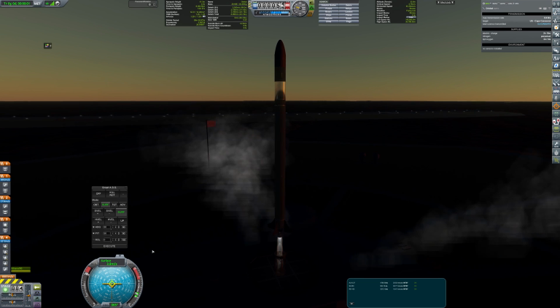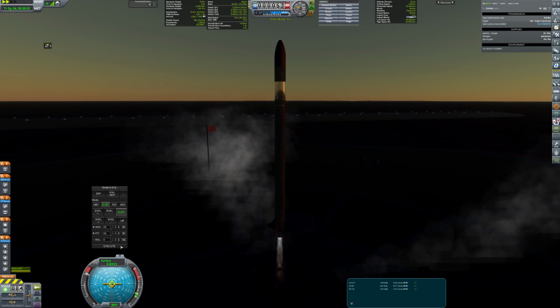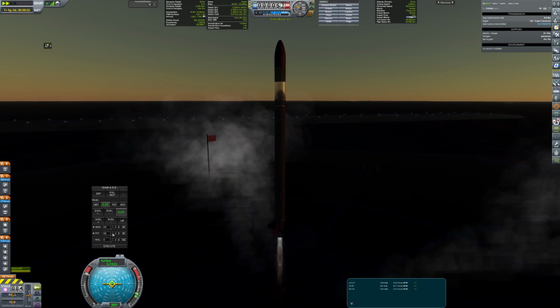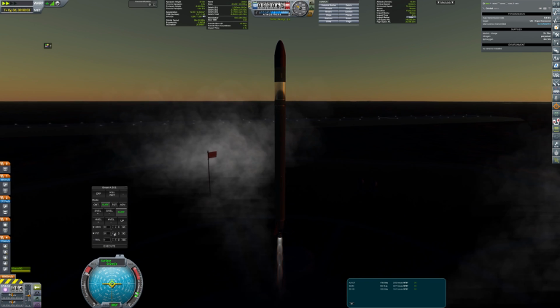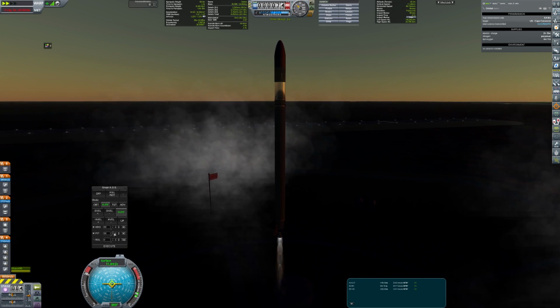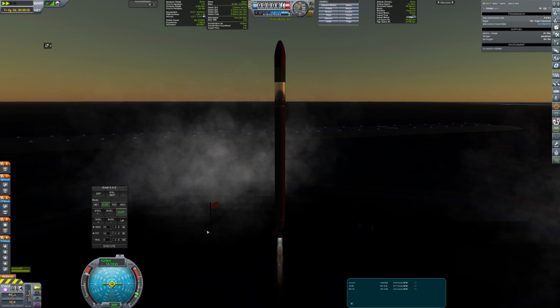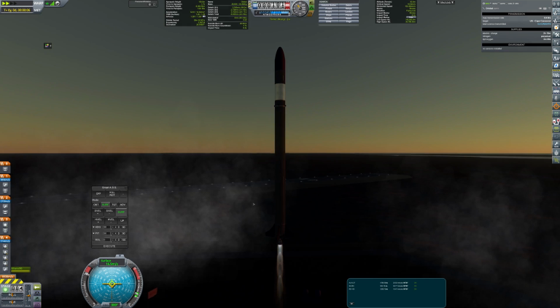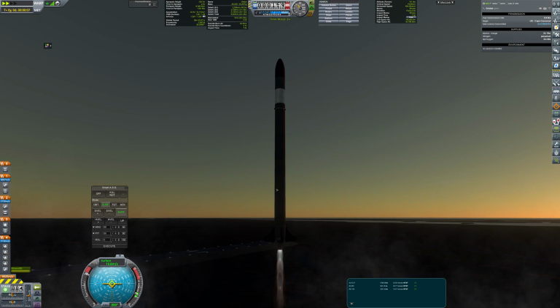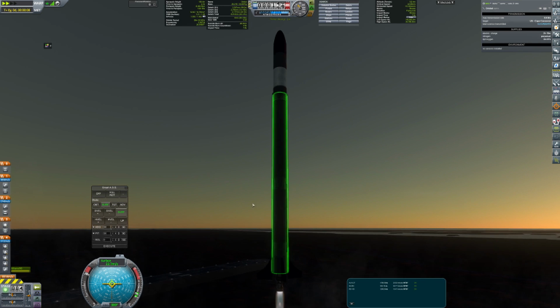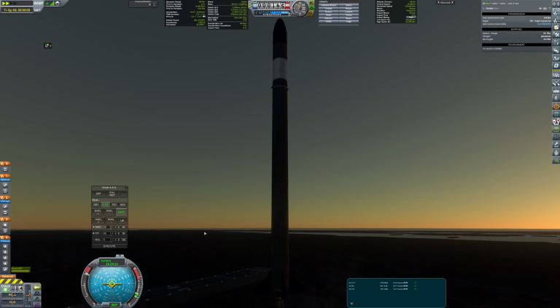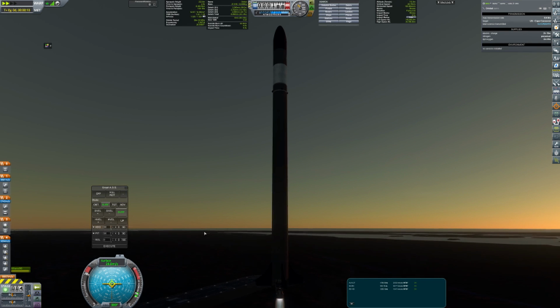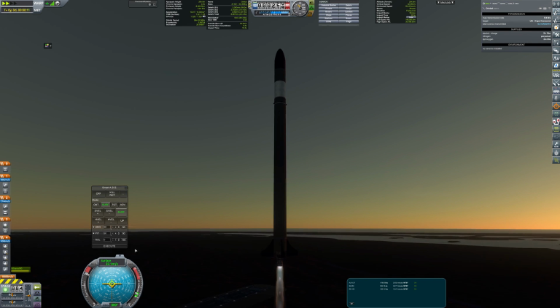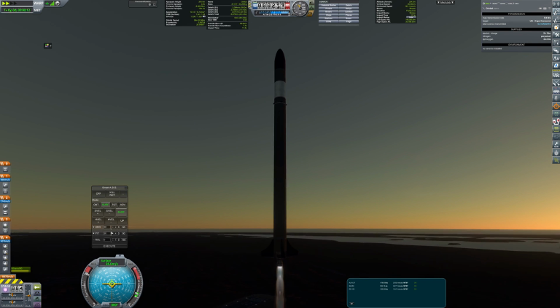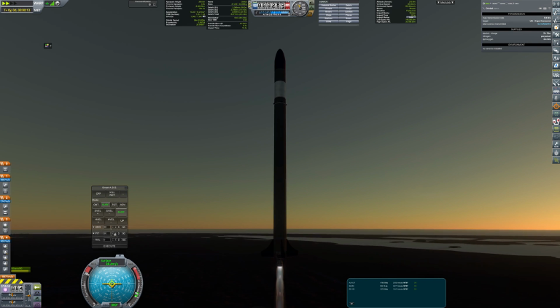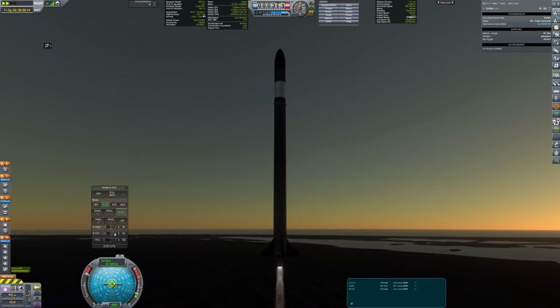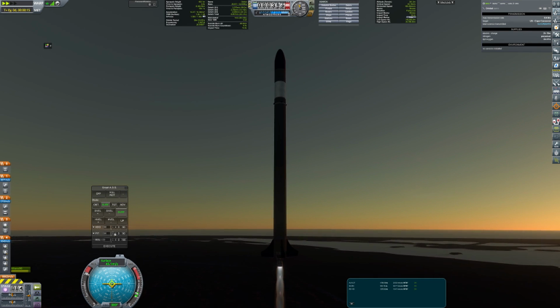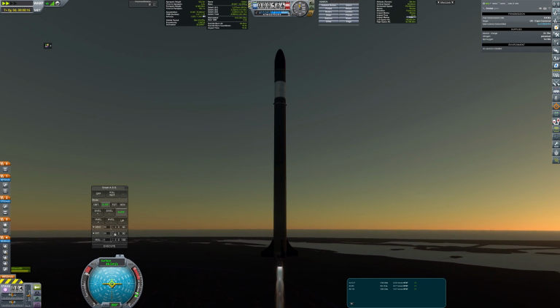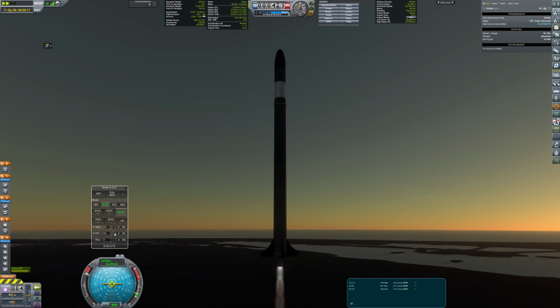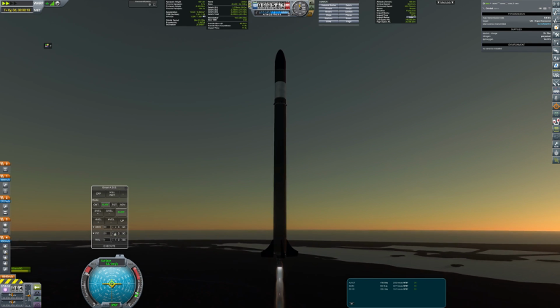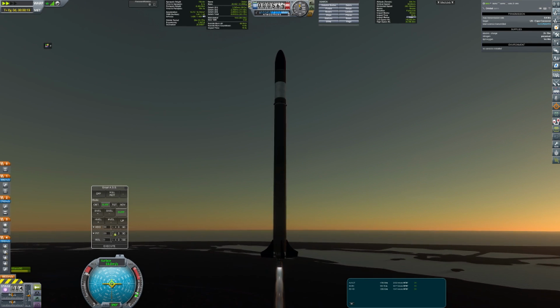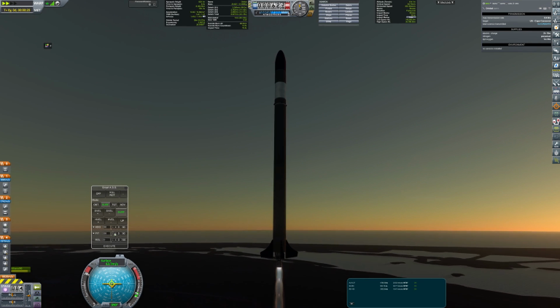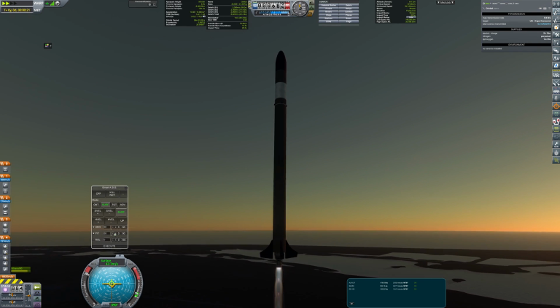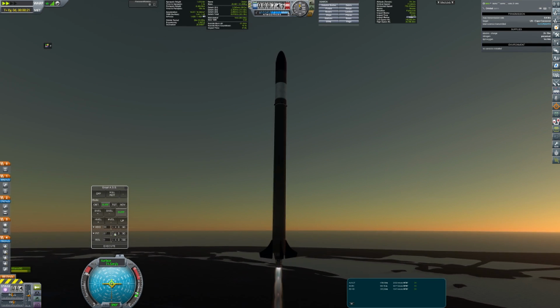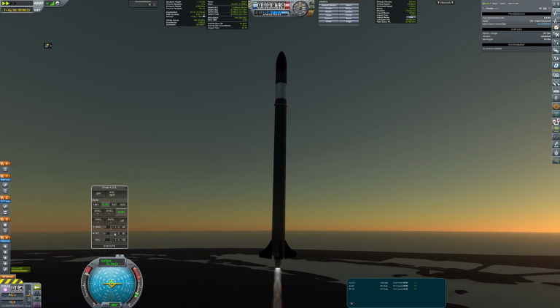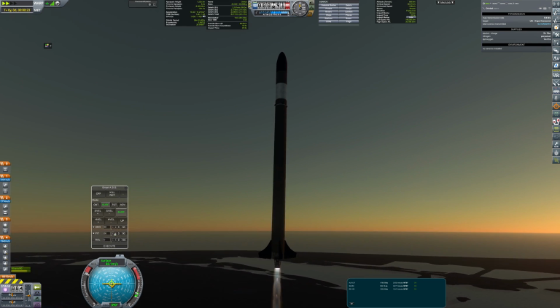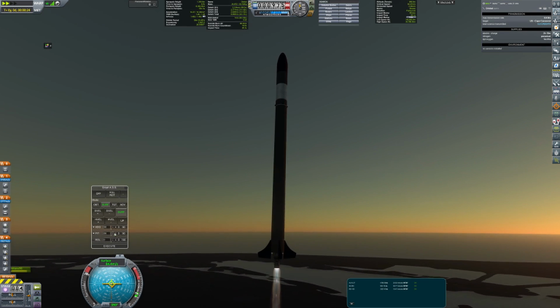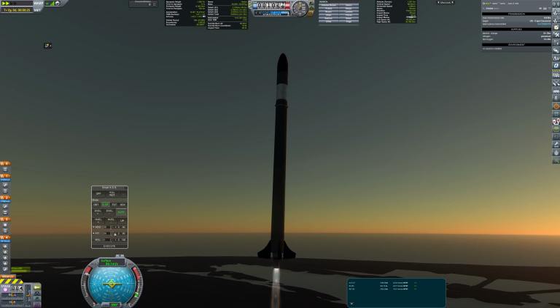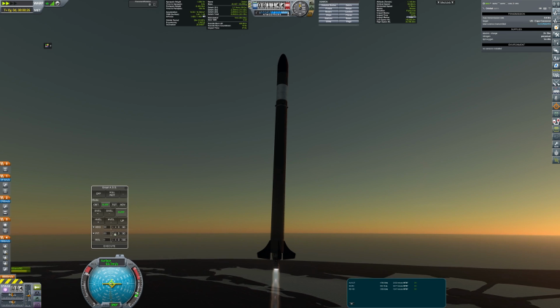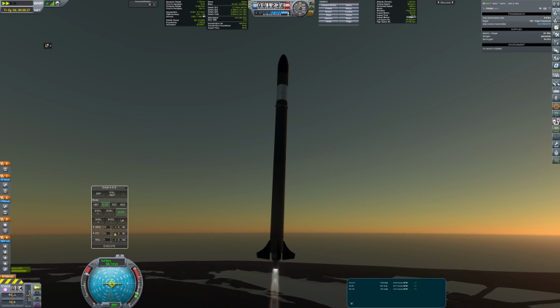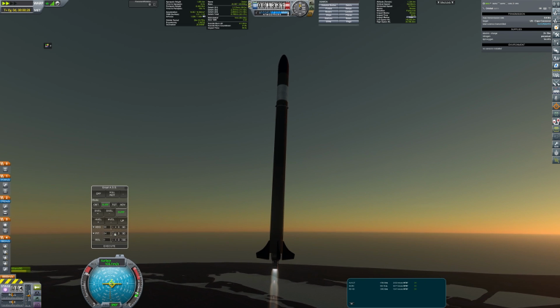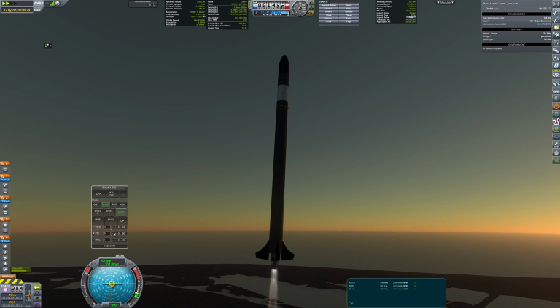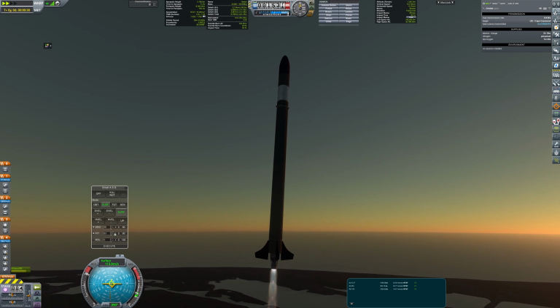Hello everyone, today I'm going to show you how I have completed some of the first milestones in RP-1 career.